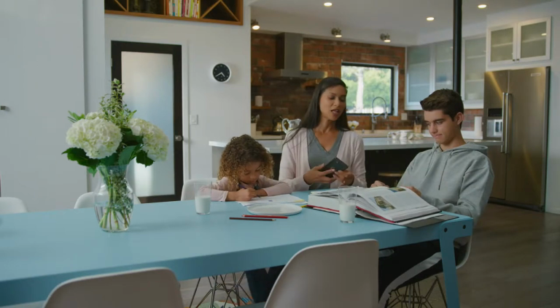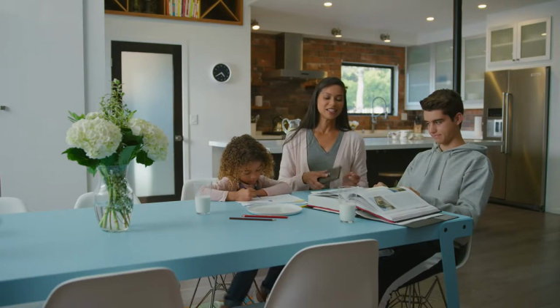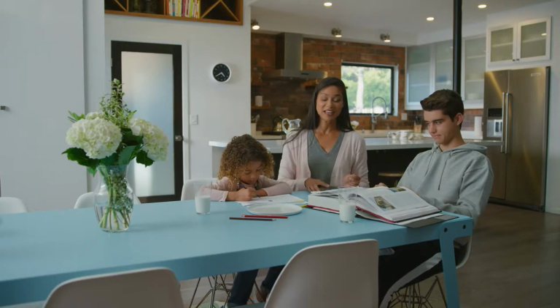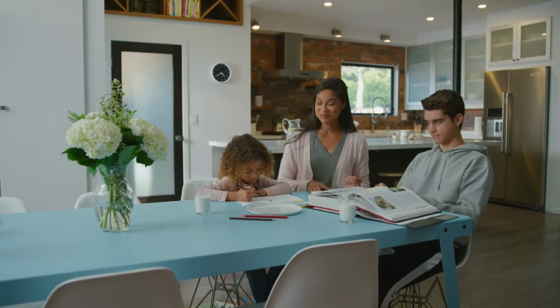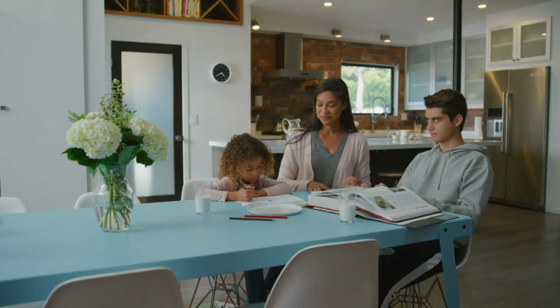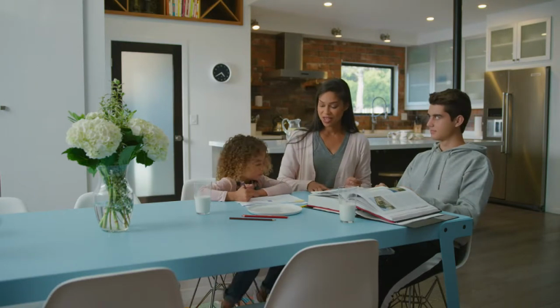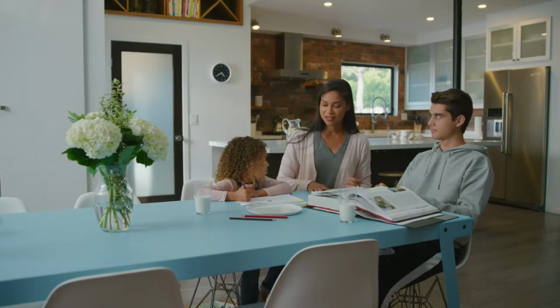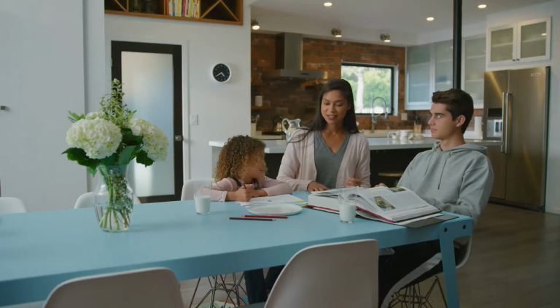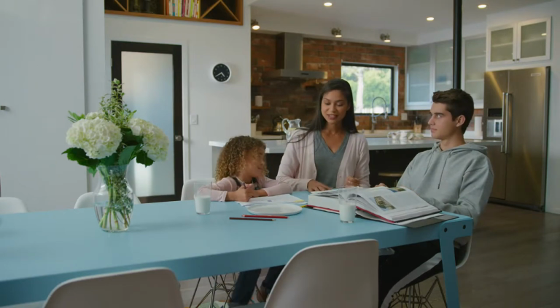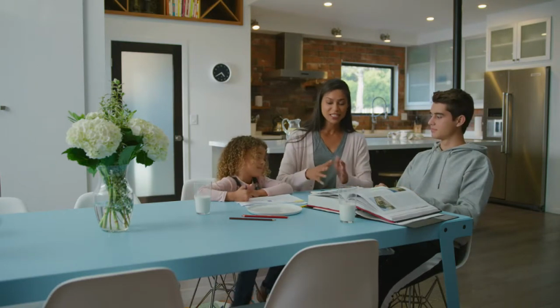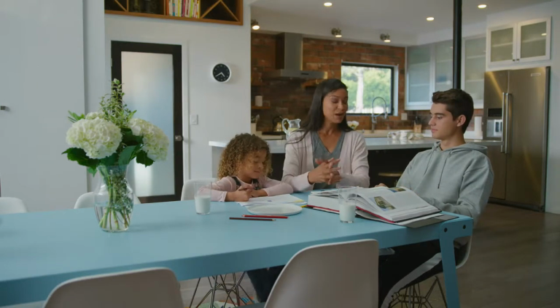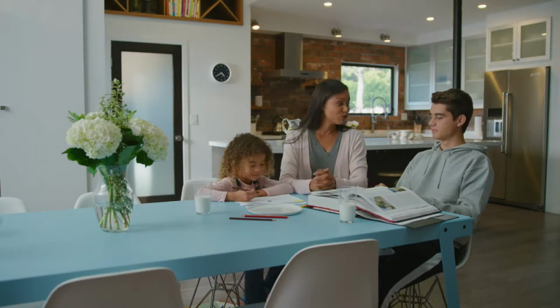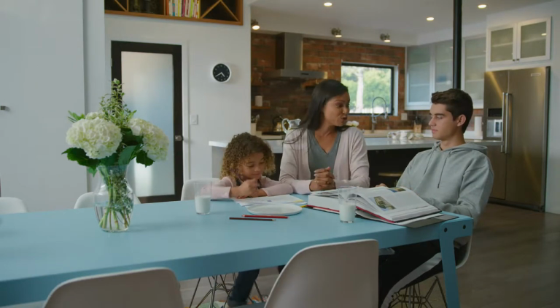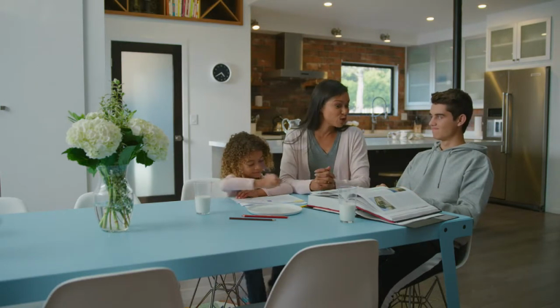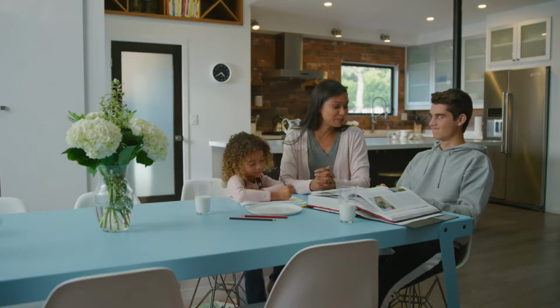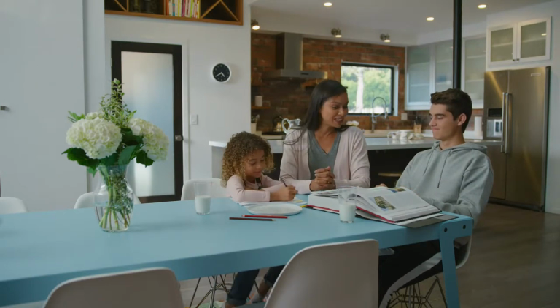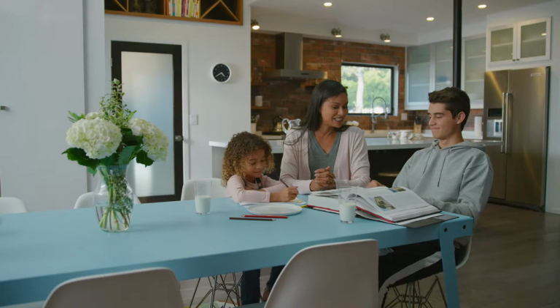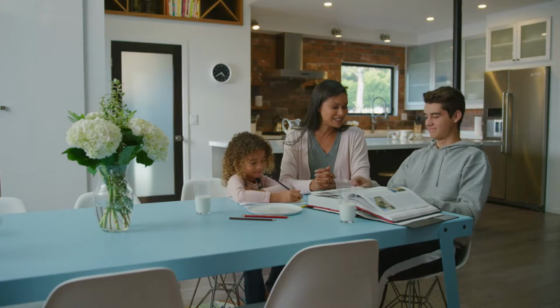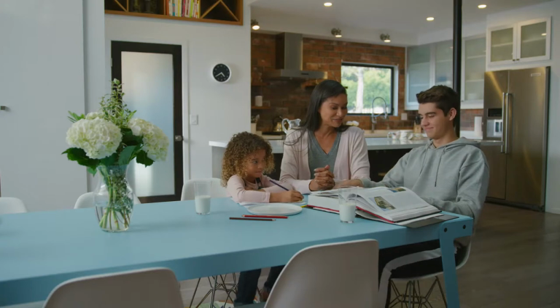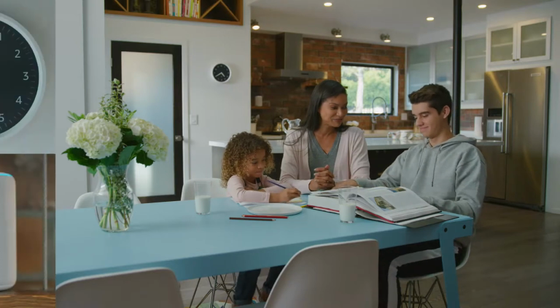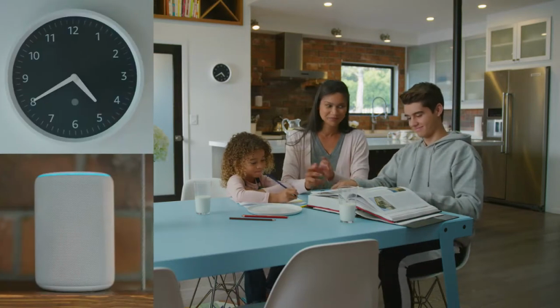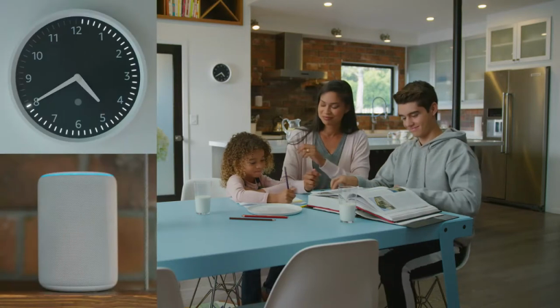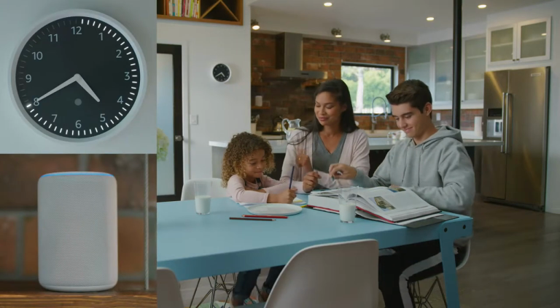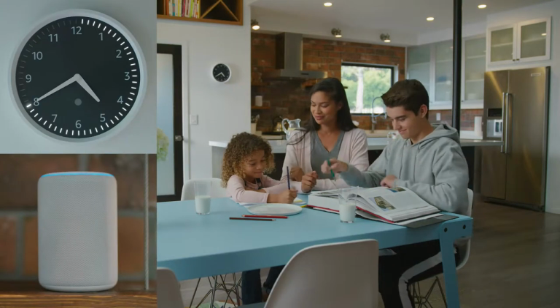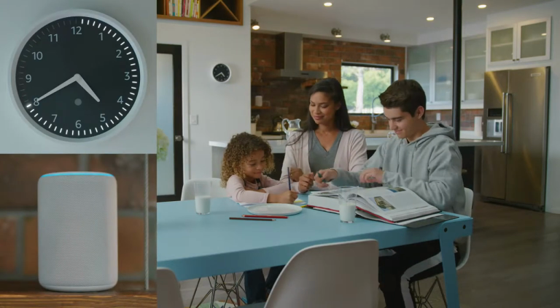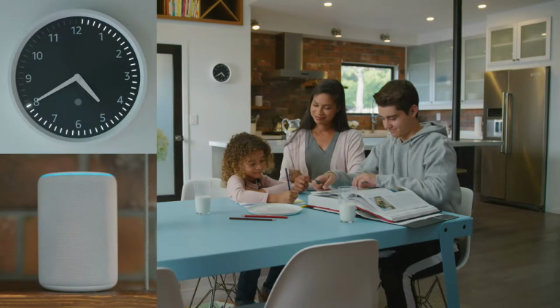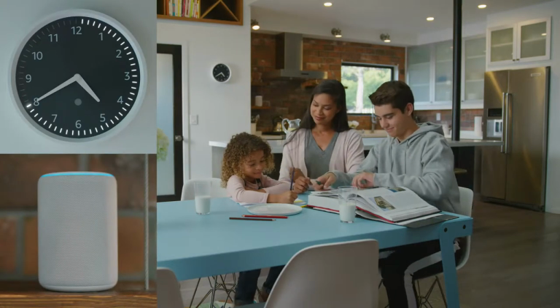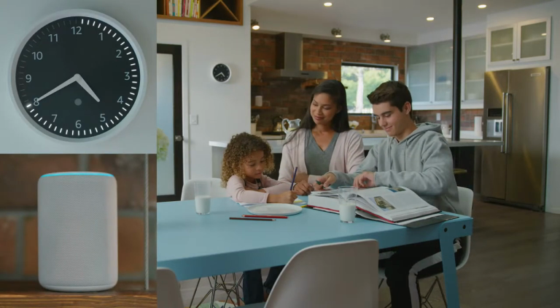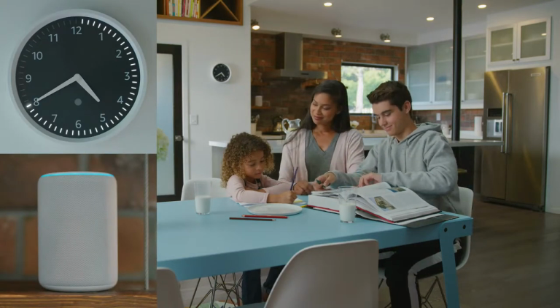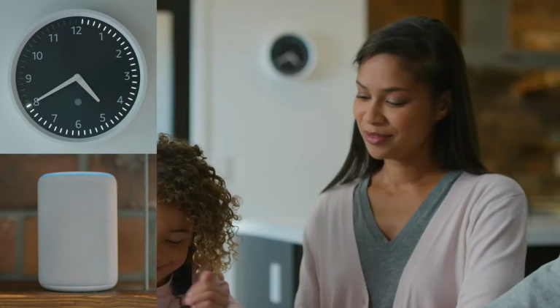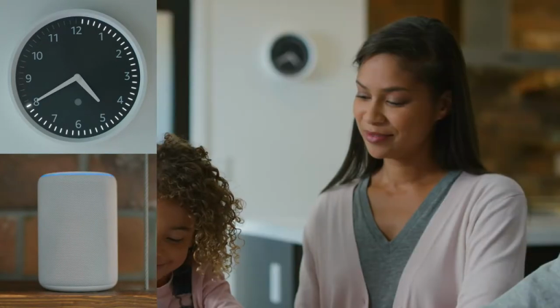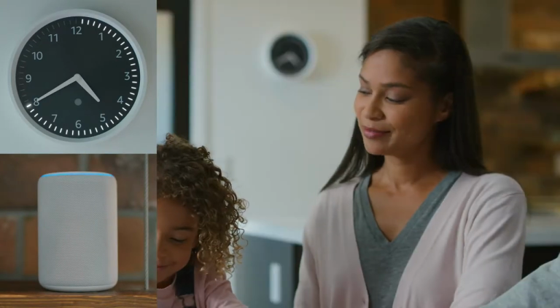Alexa, set study timer for 40 minutes. Study timer, 40 minutes, starting now.